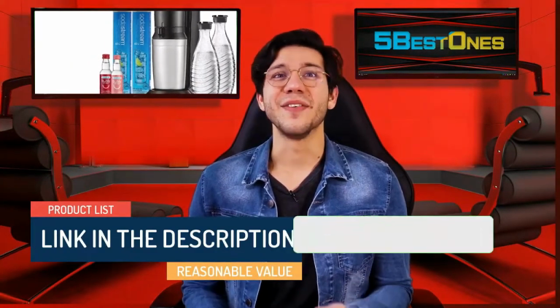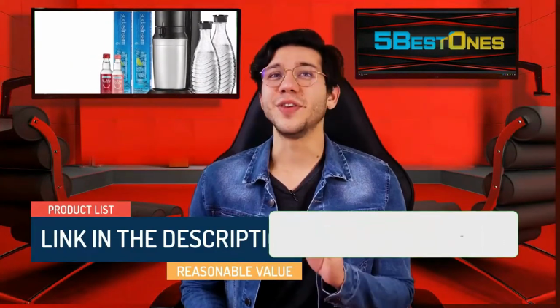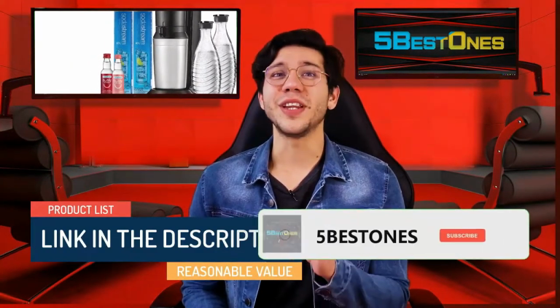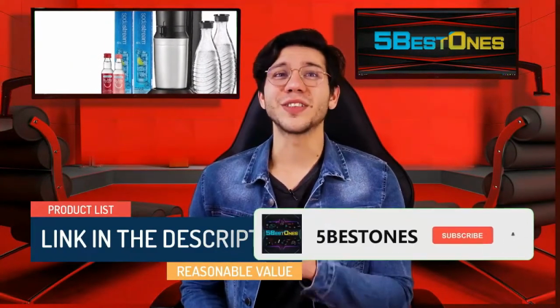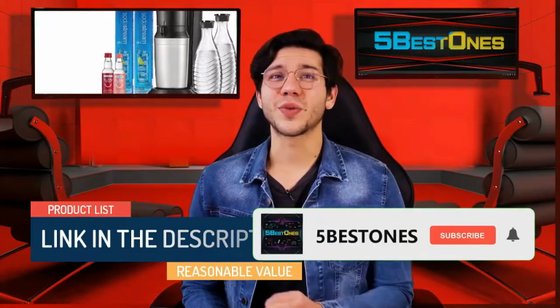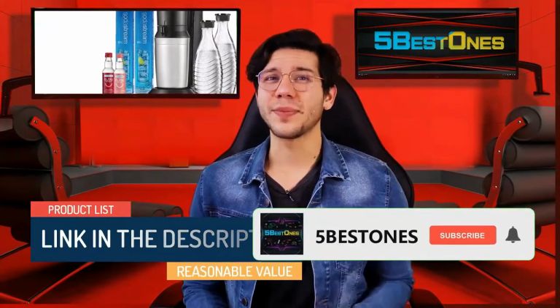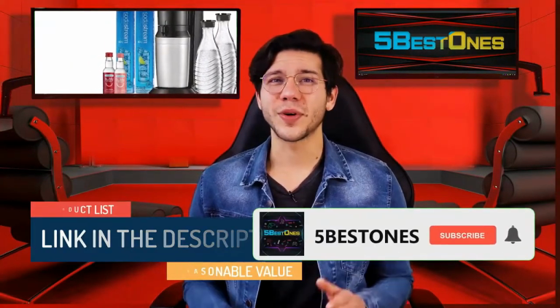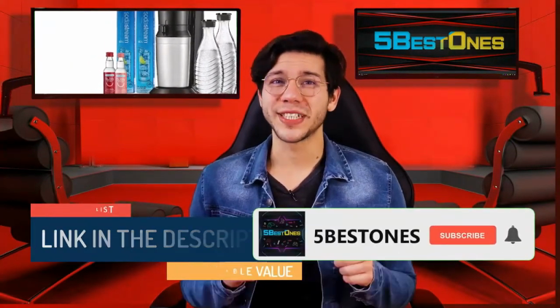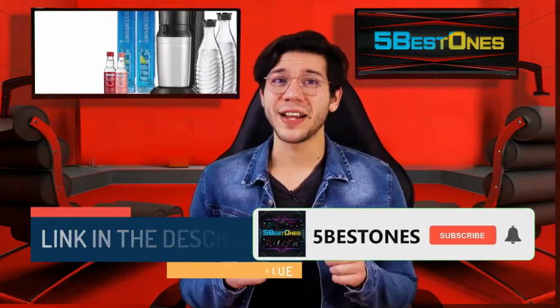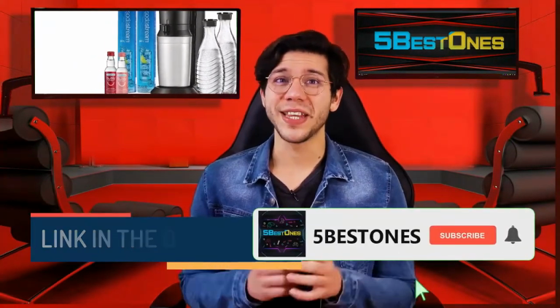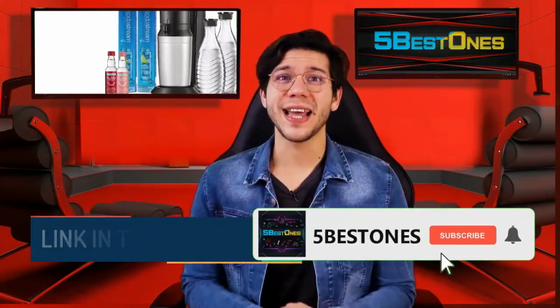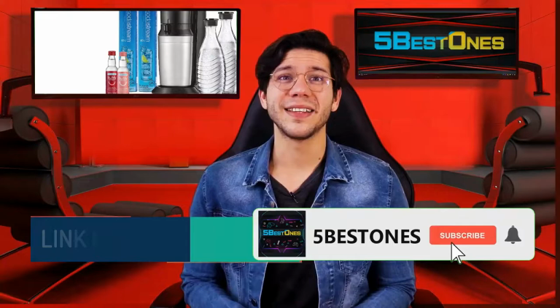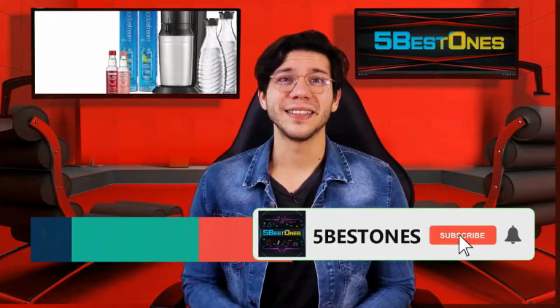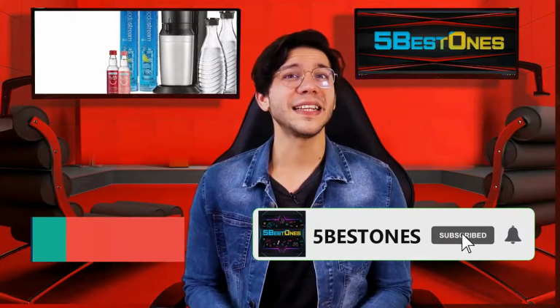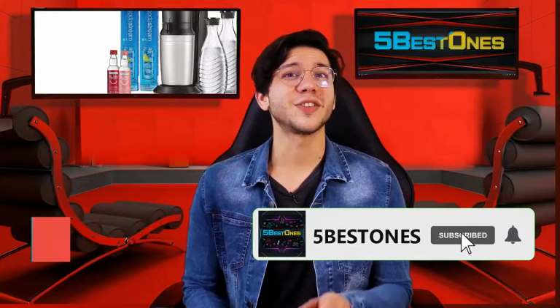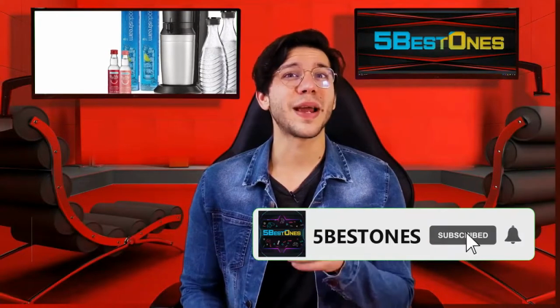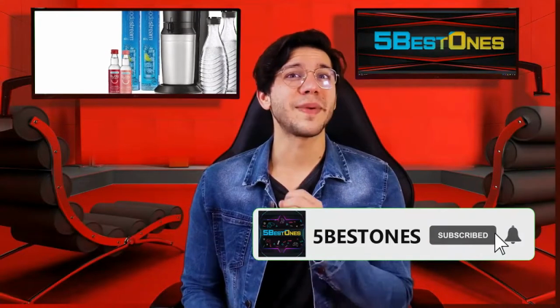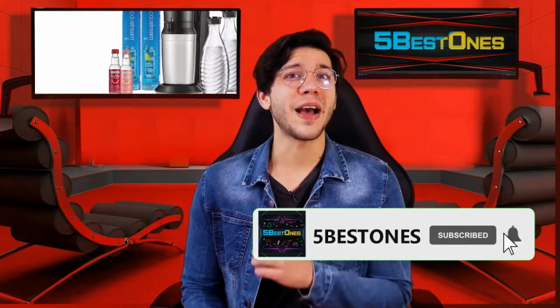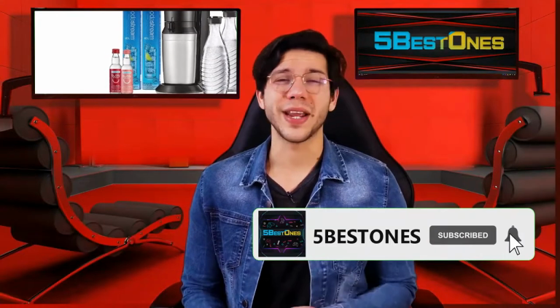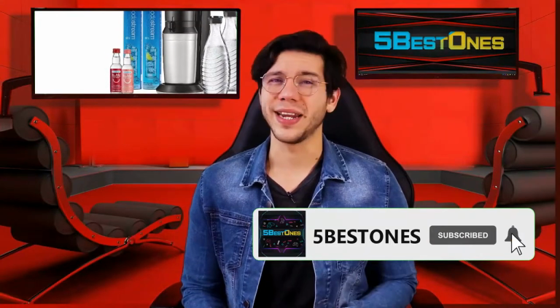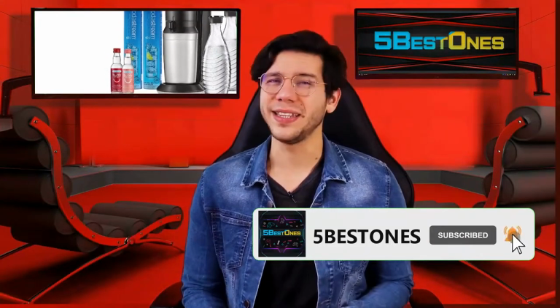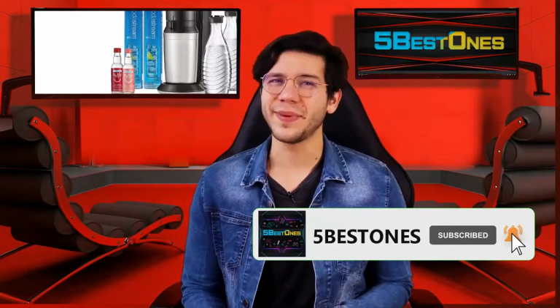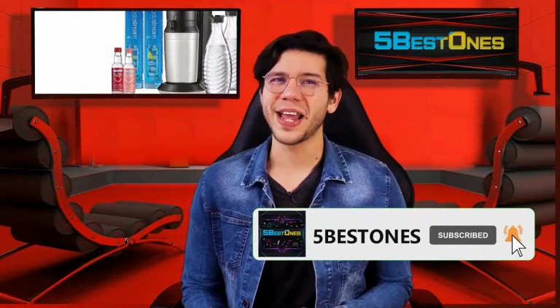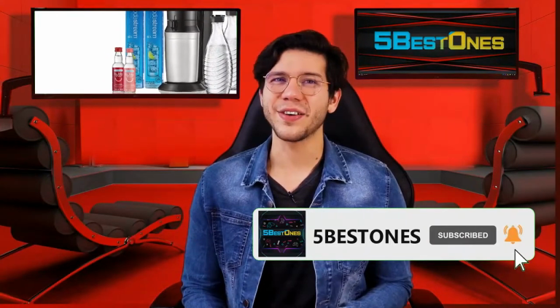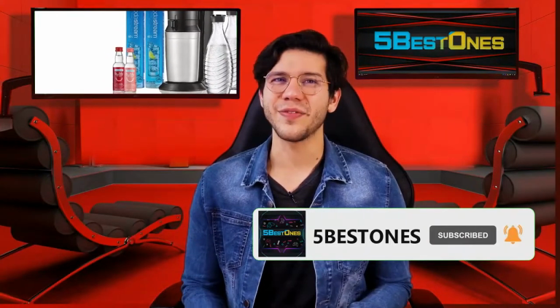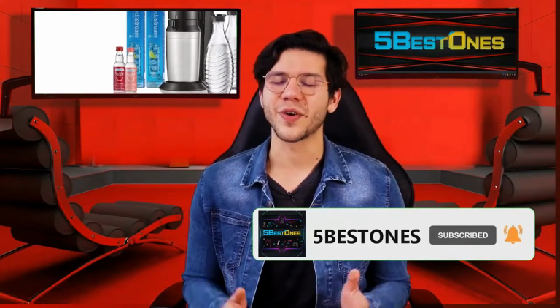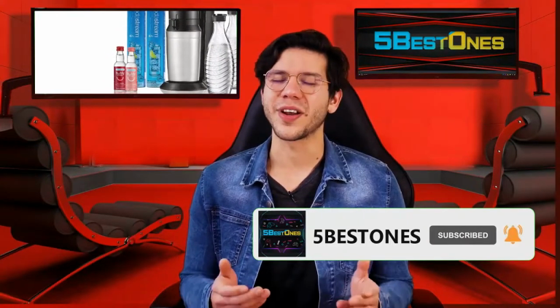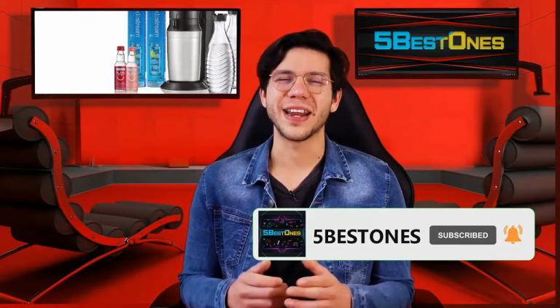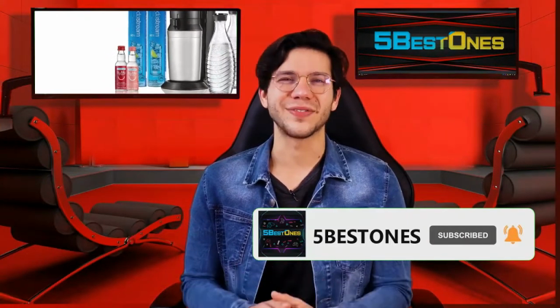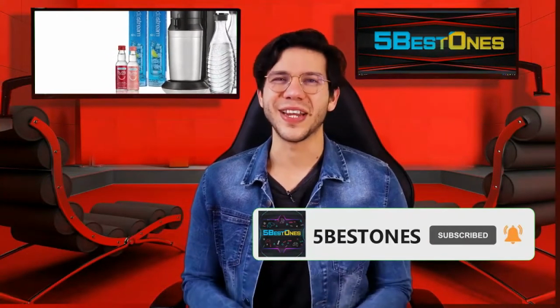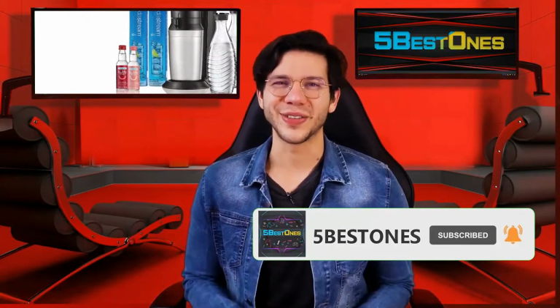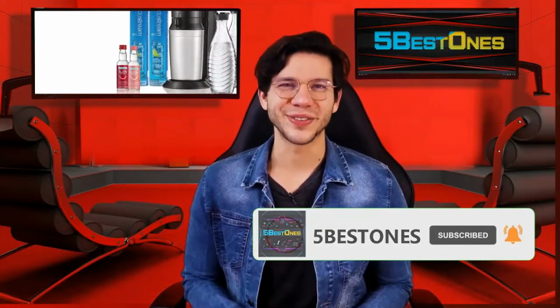If you didn't subscribe to our channel yet, then subscribe now and hit the bell icon for our latest videos.